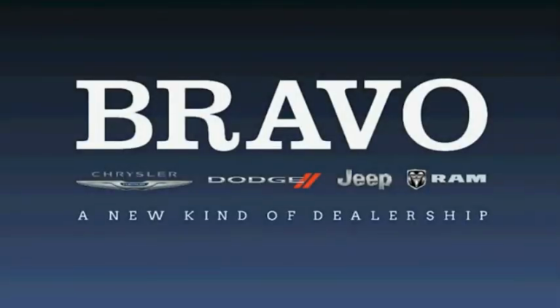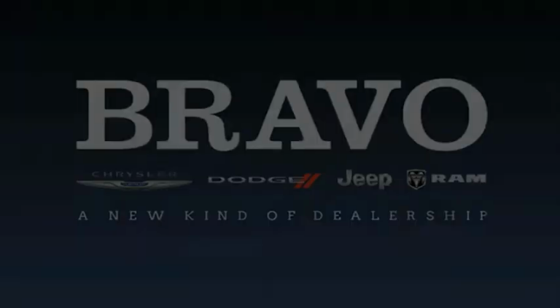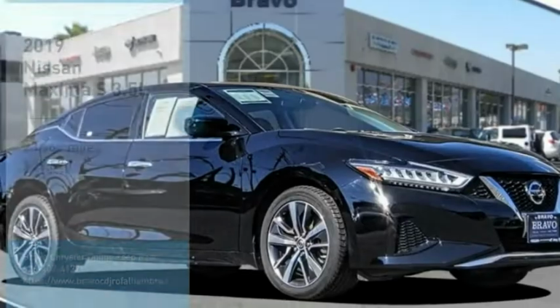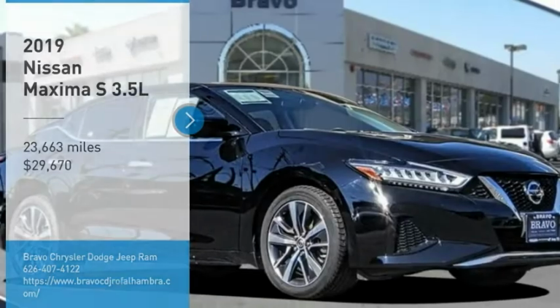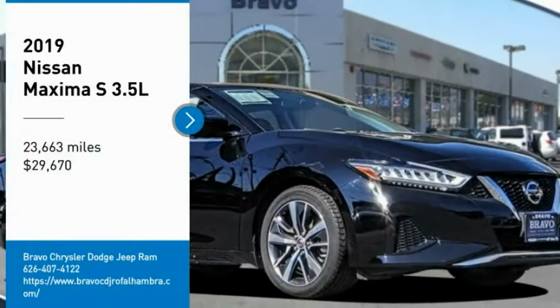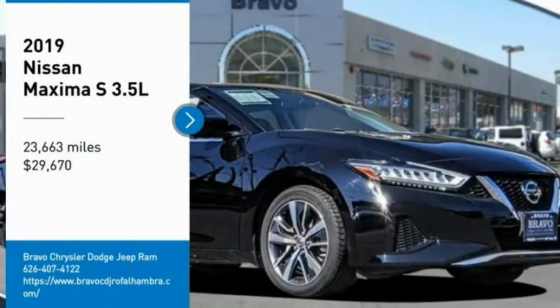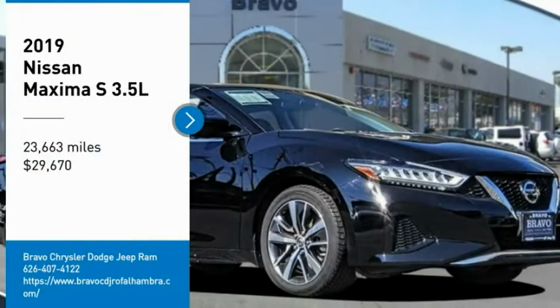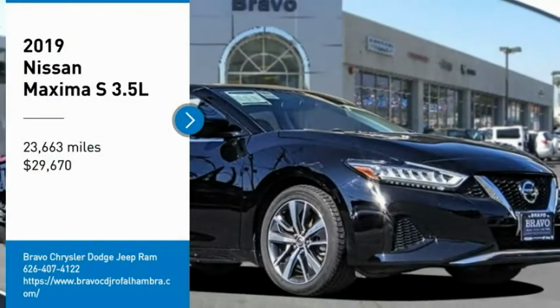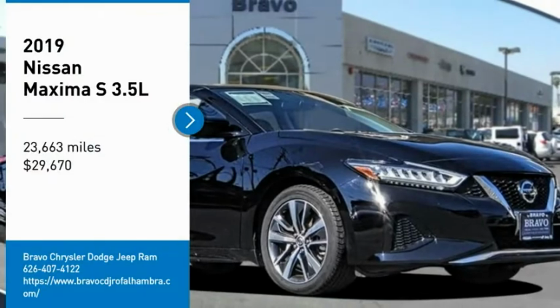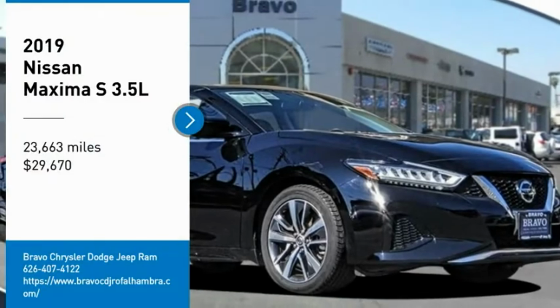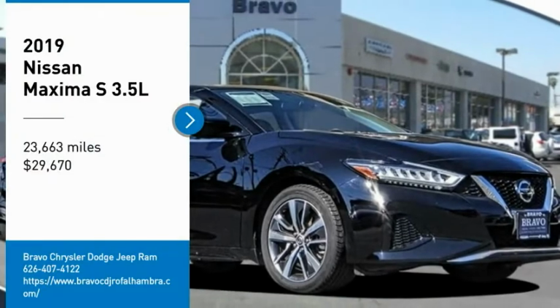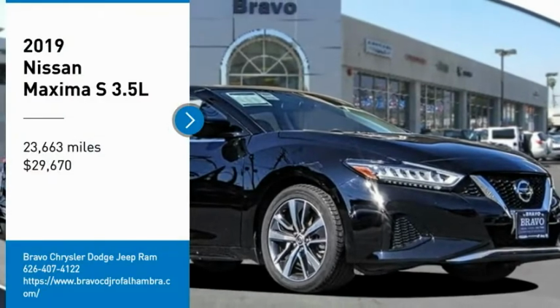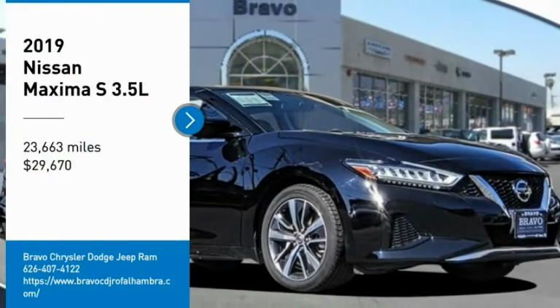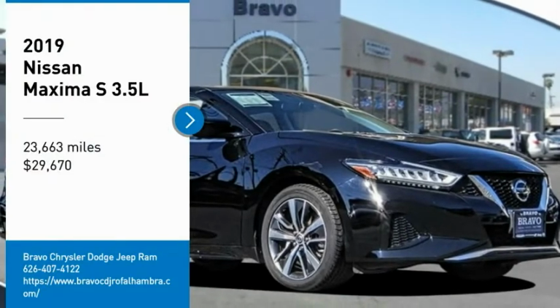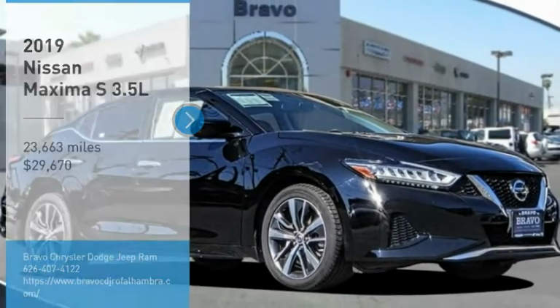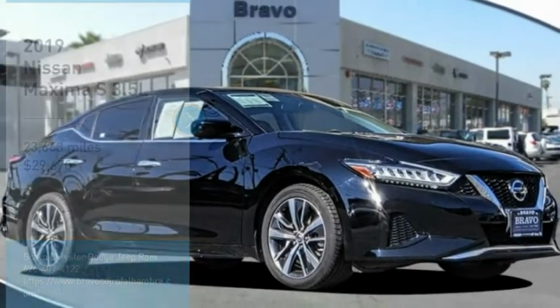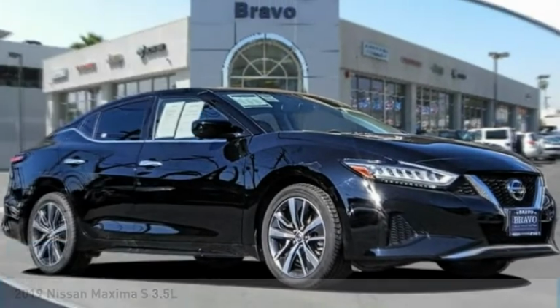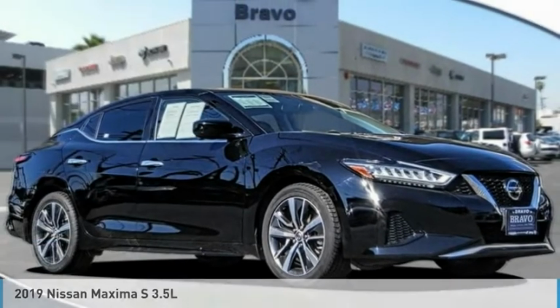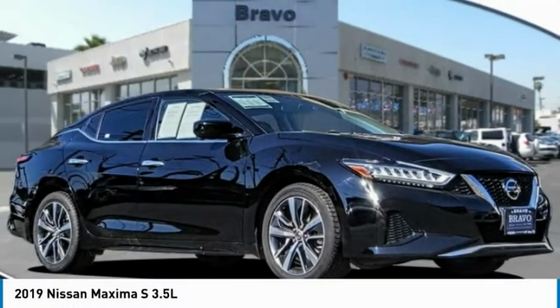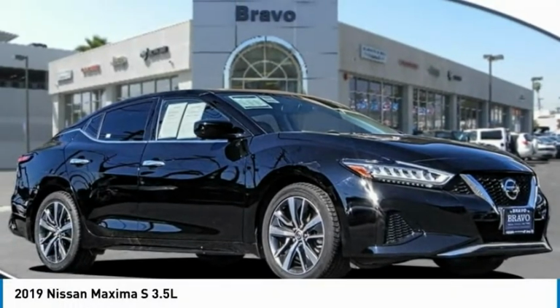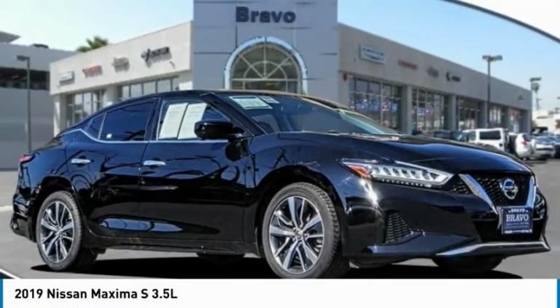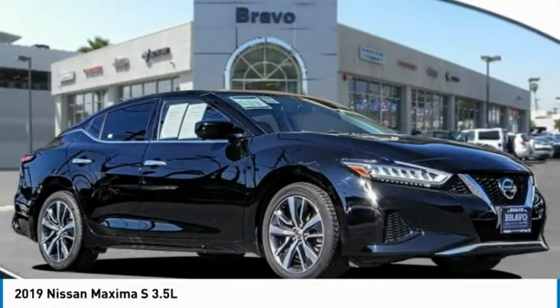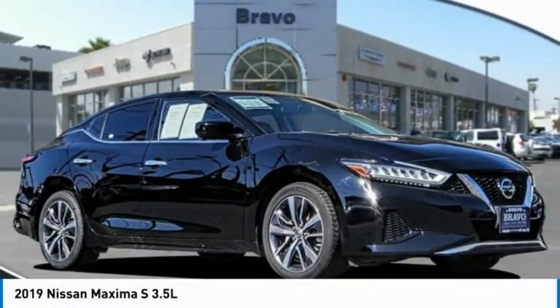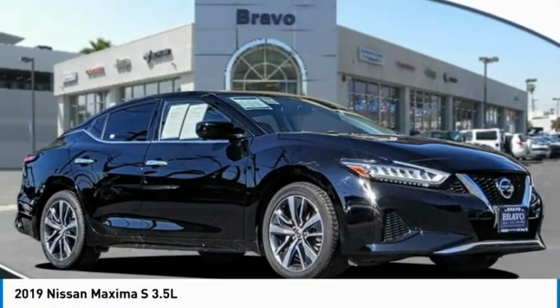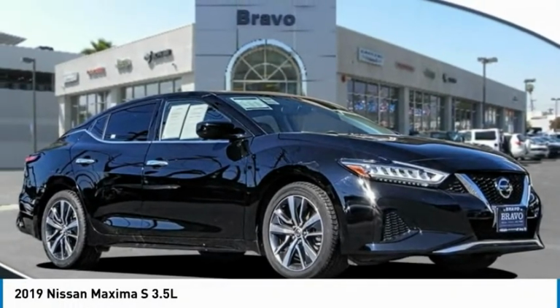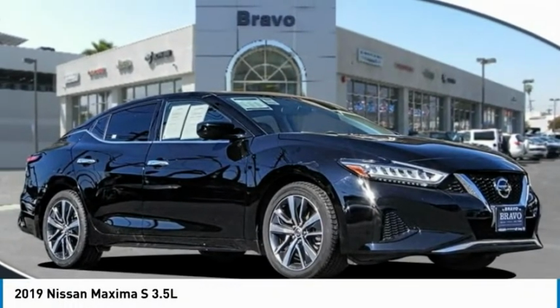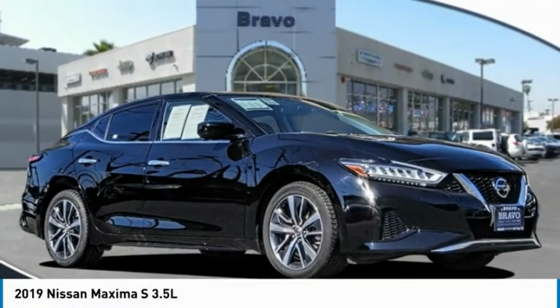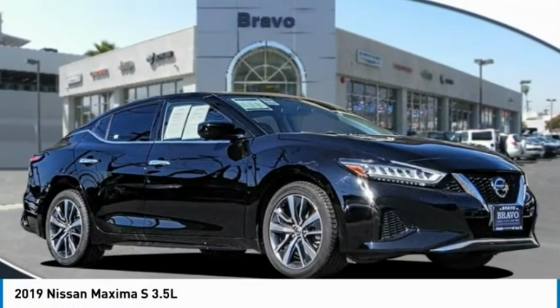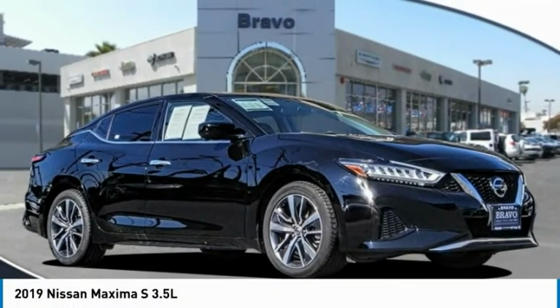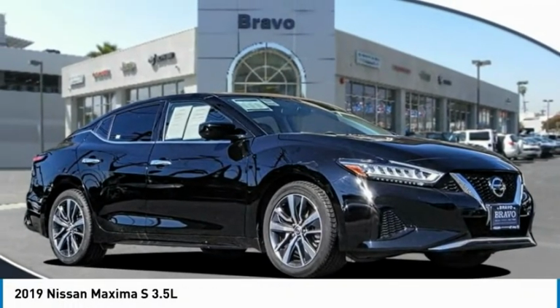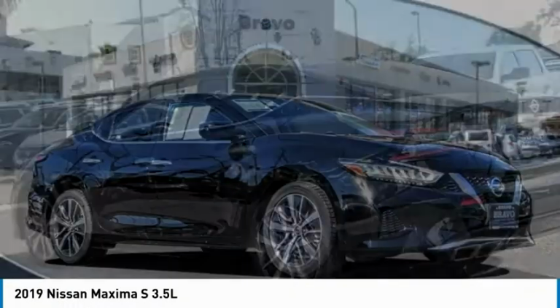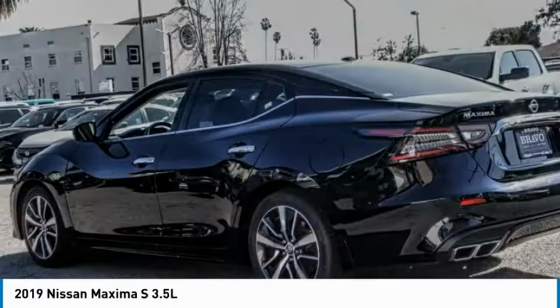Take a ride in the 2019 Maxima. Maxima offers elegance with an edge.